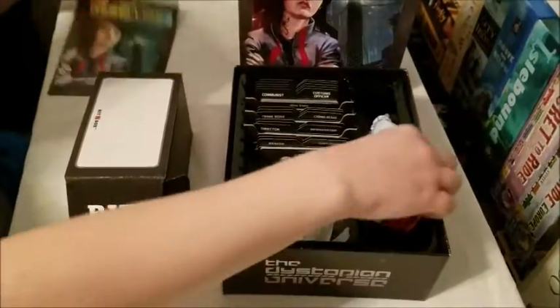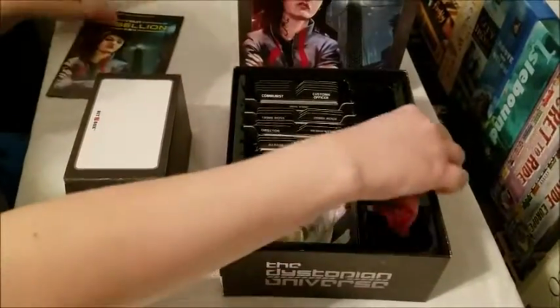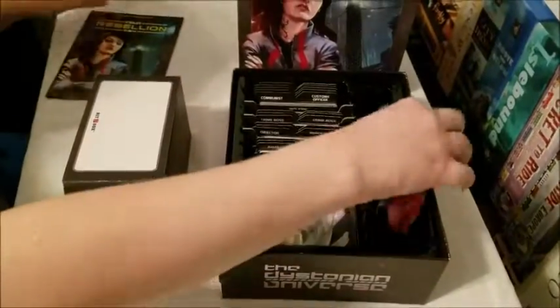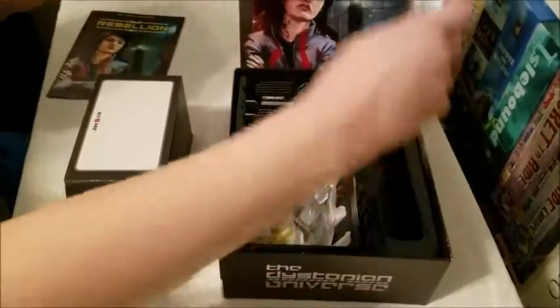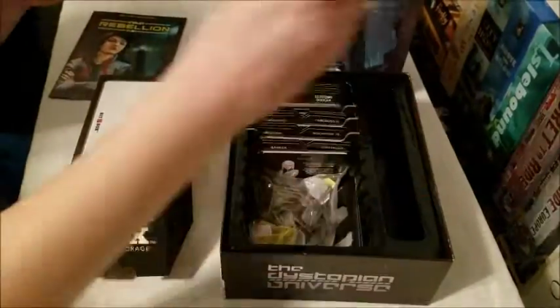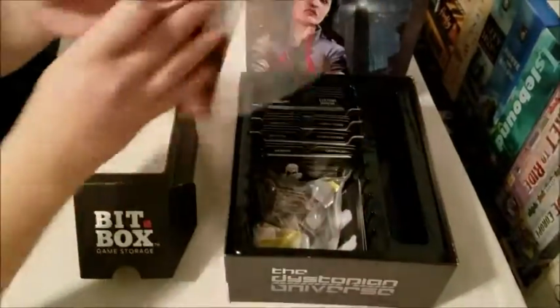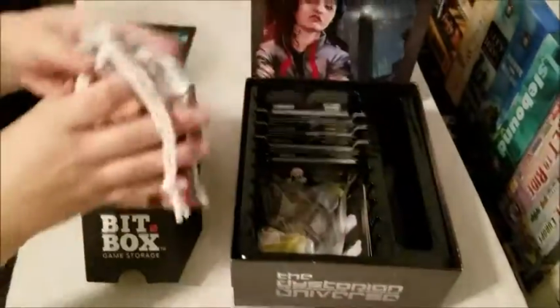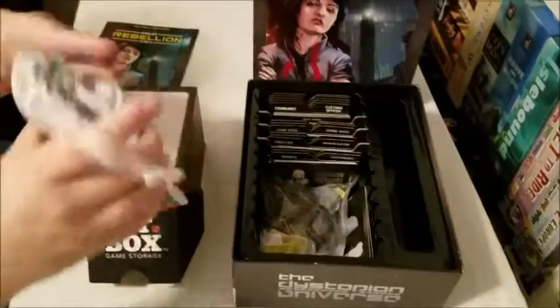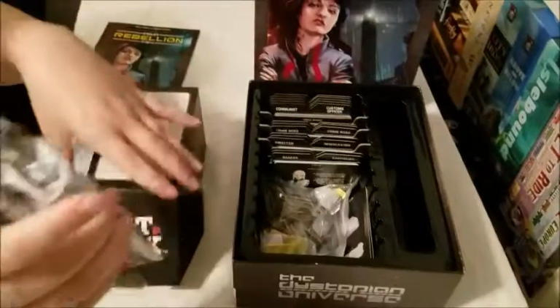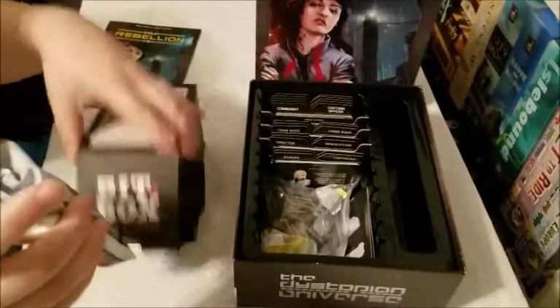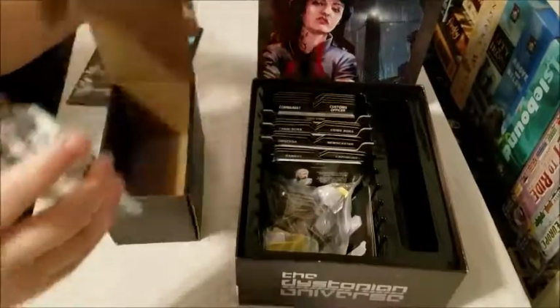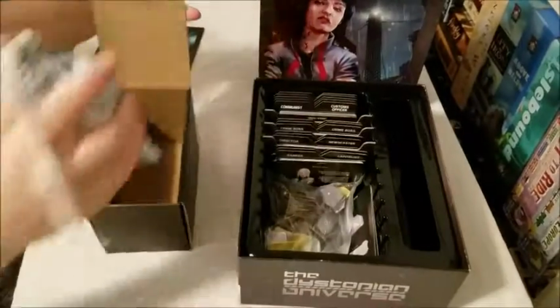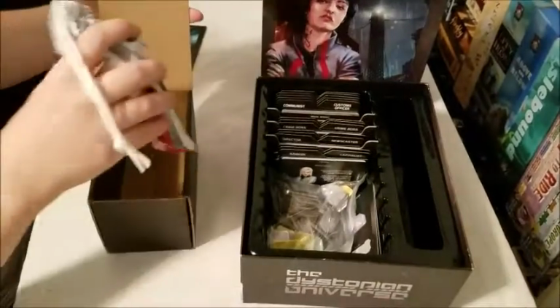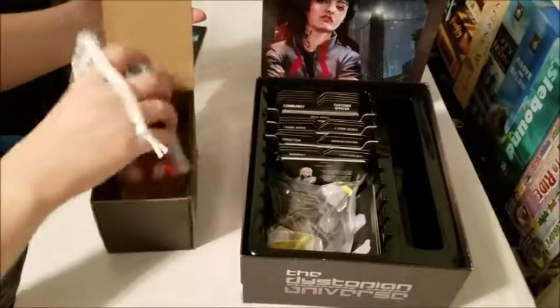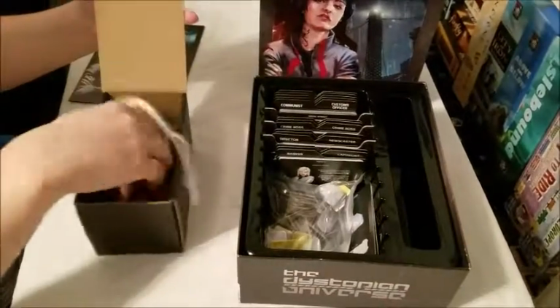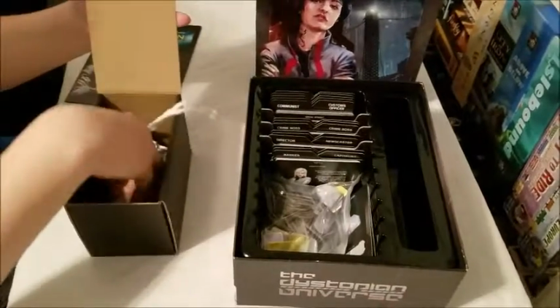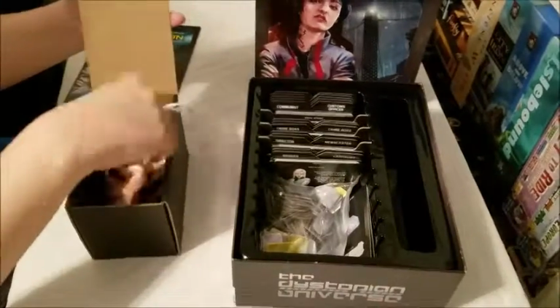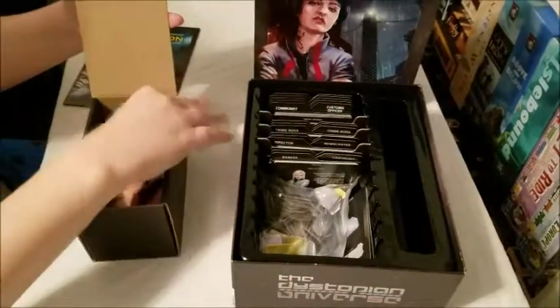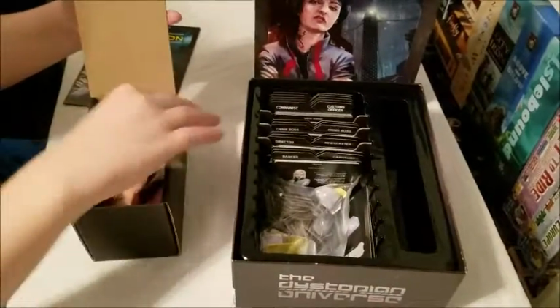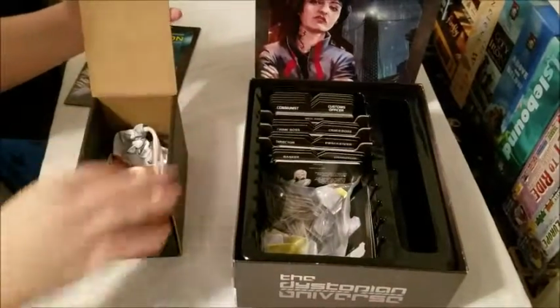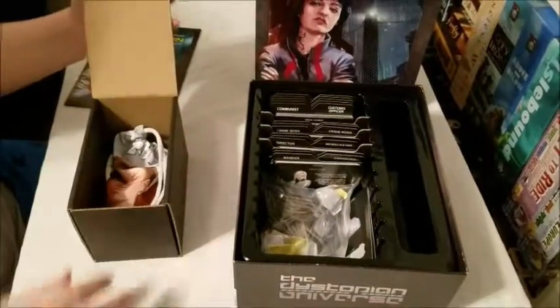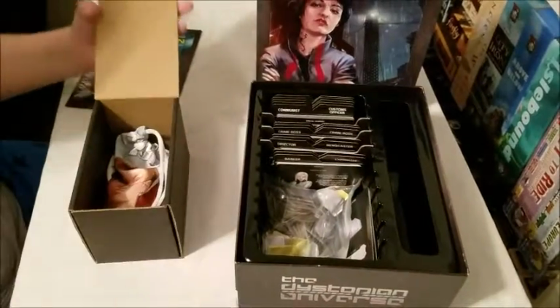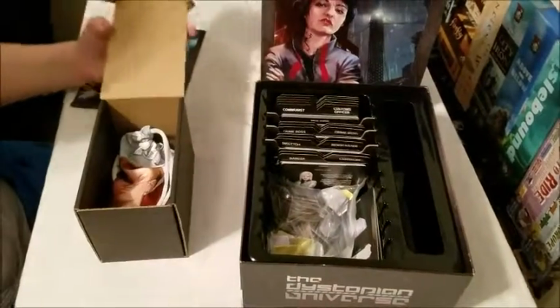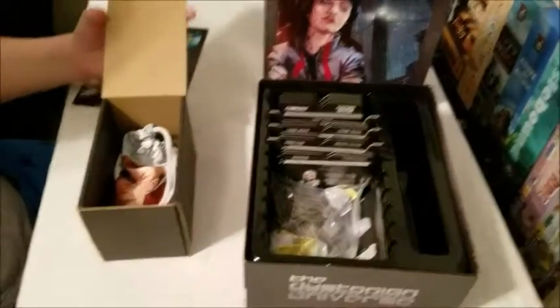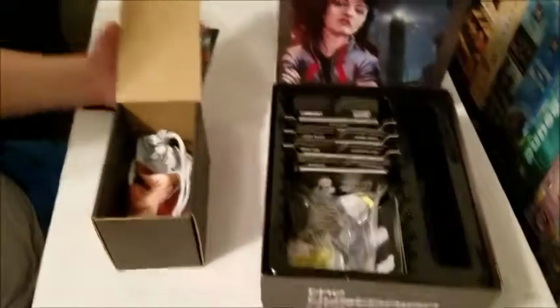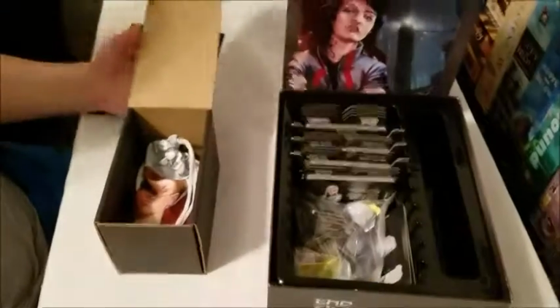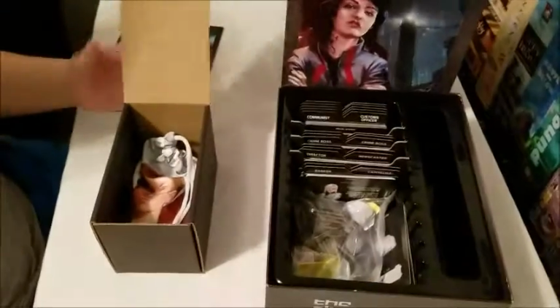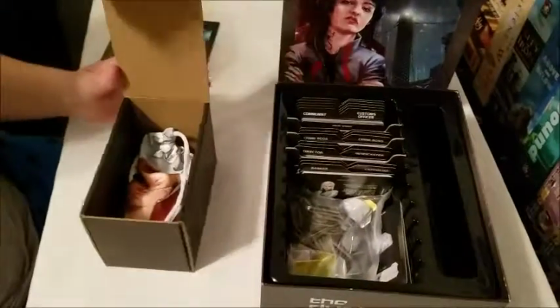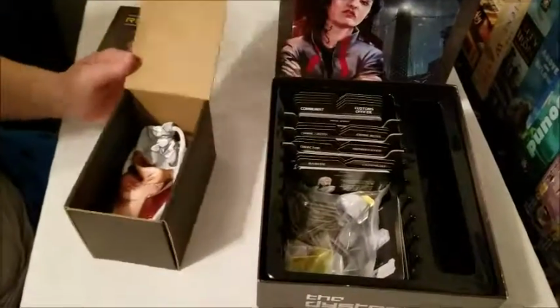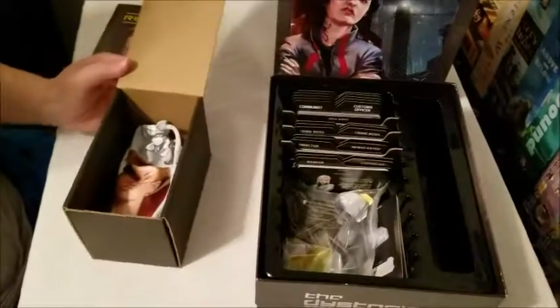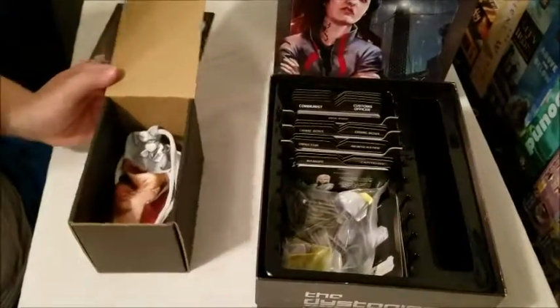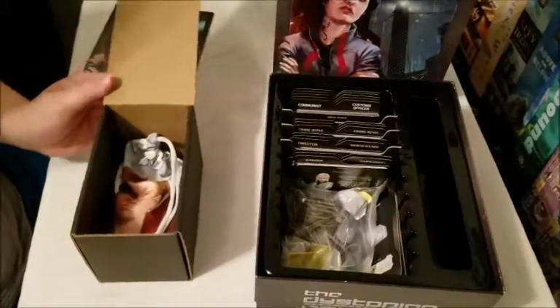So there's Coup — I keep it in a bag. Small box, plenty of room for more games.